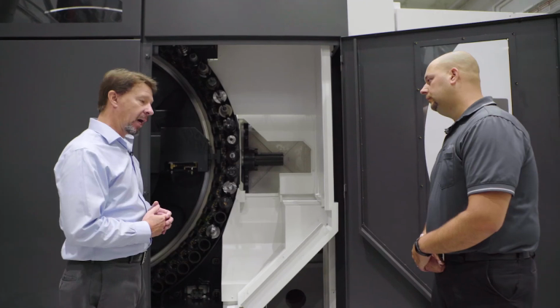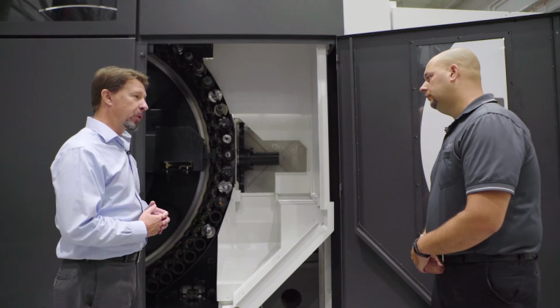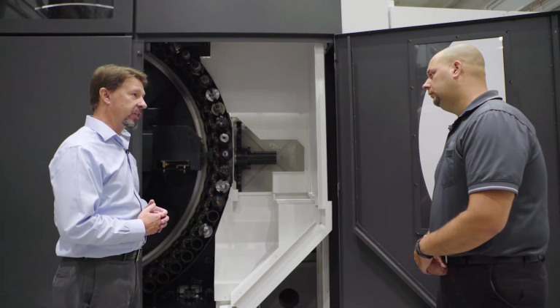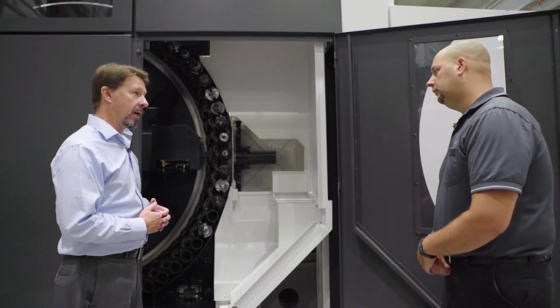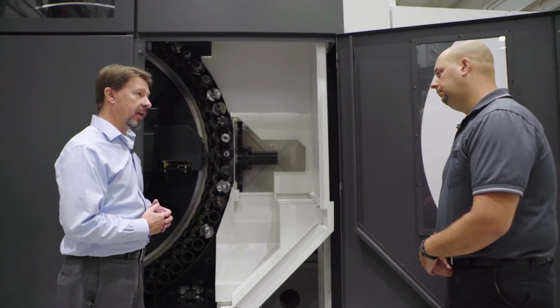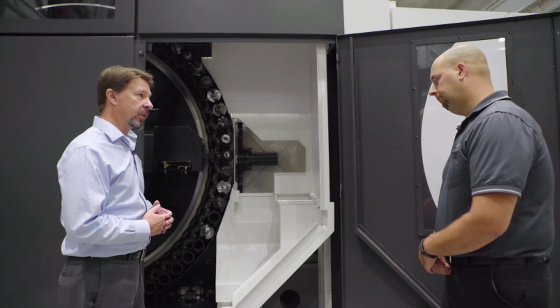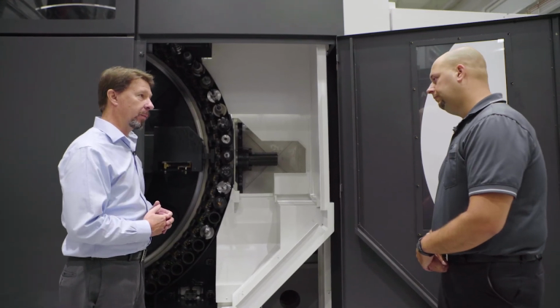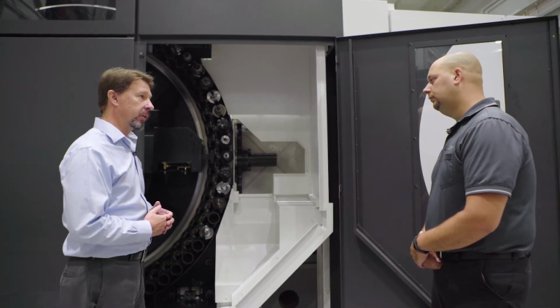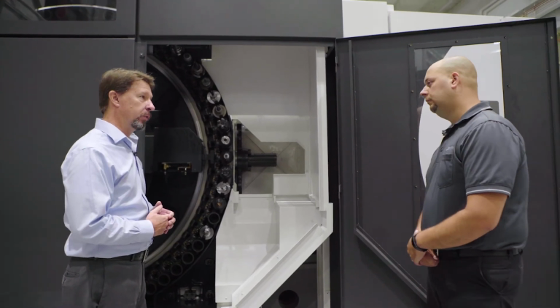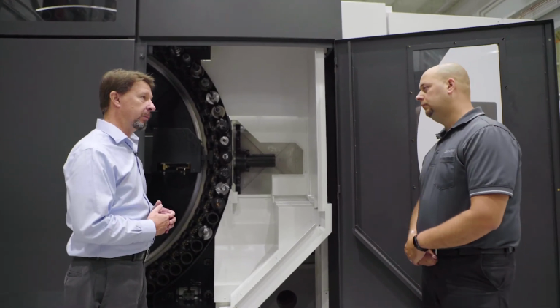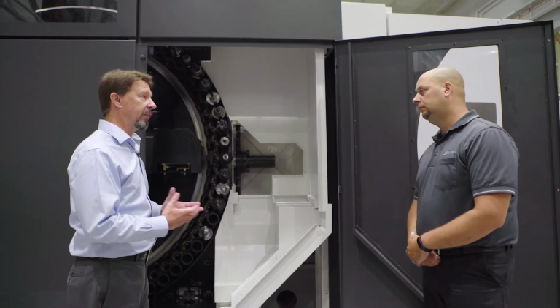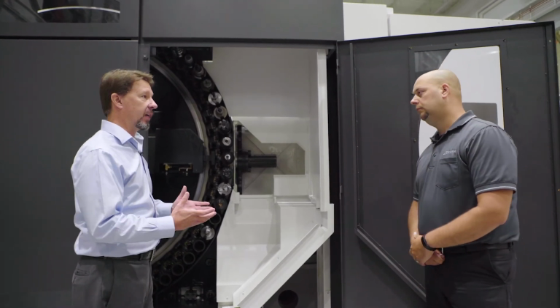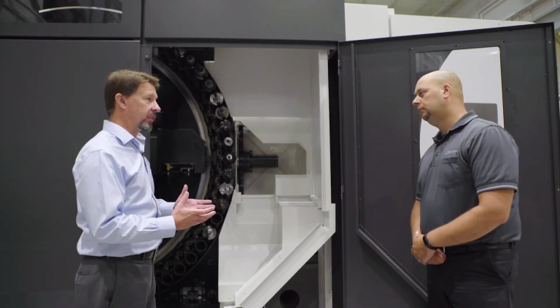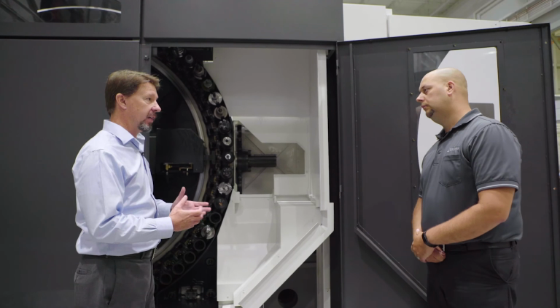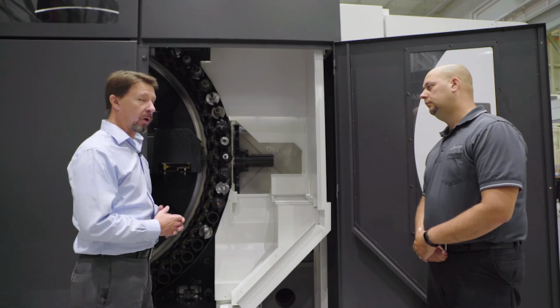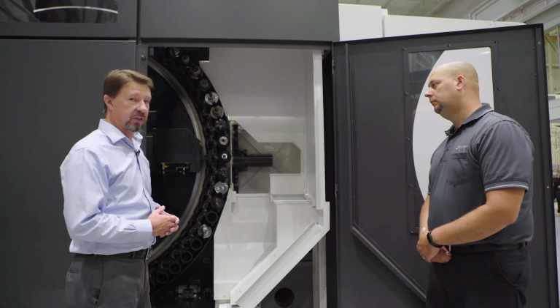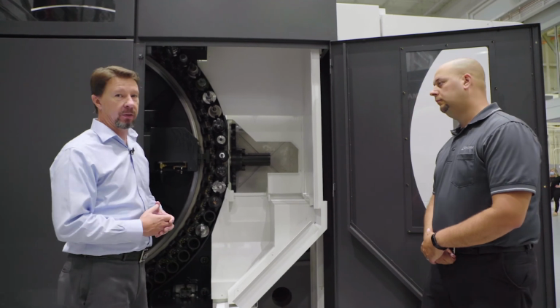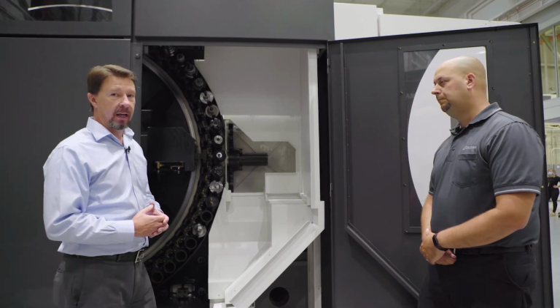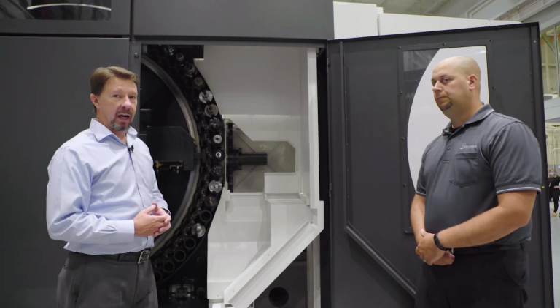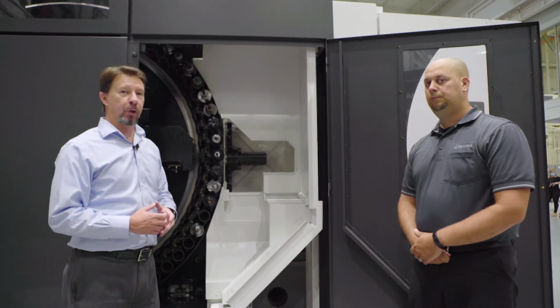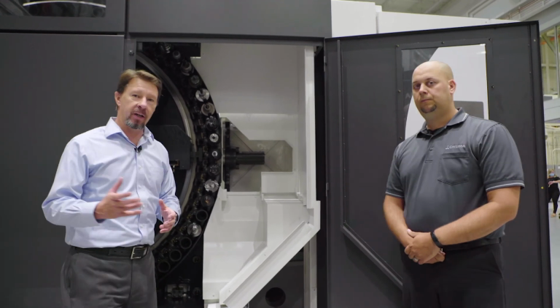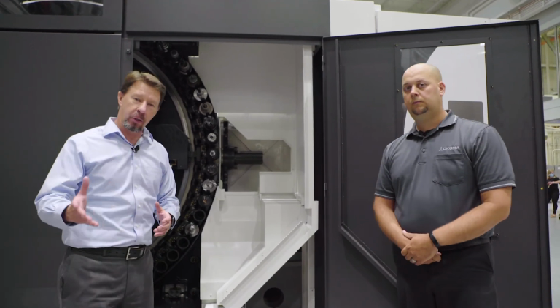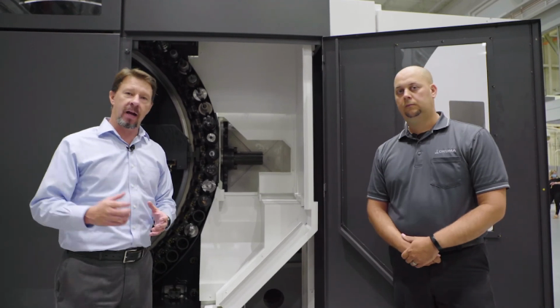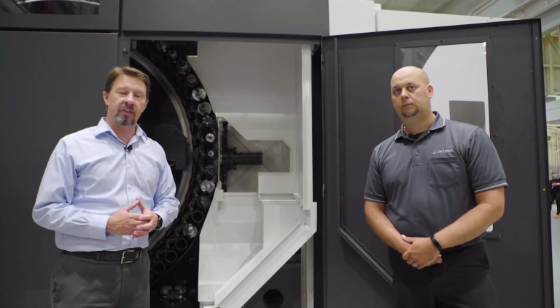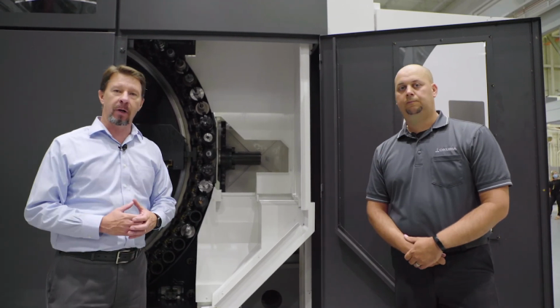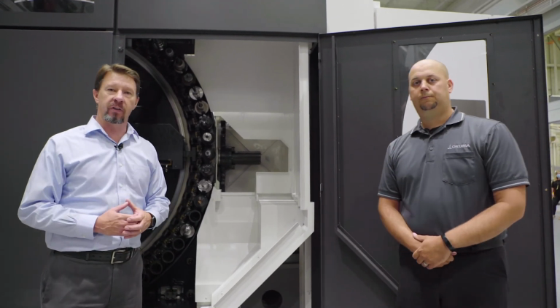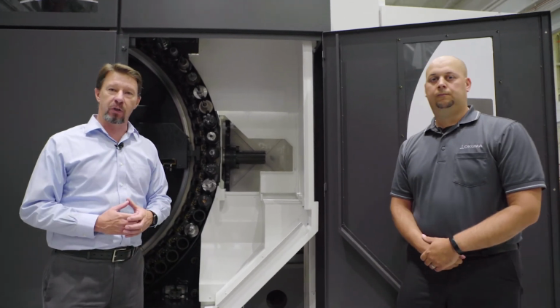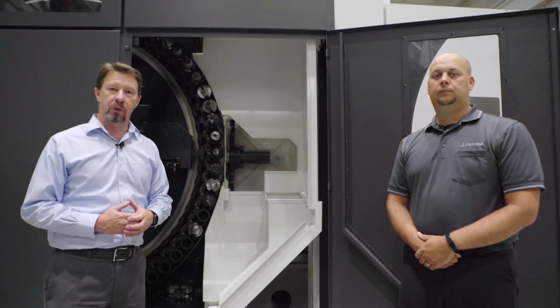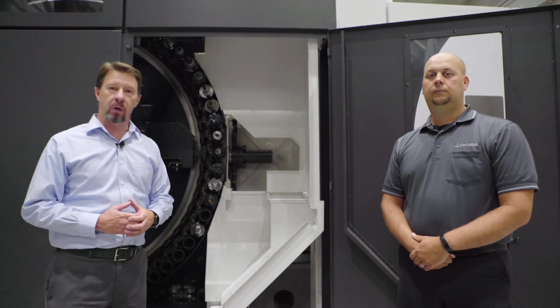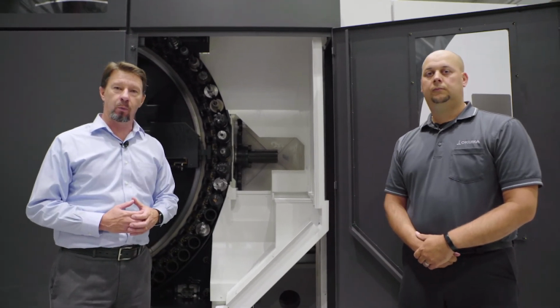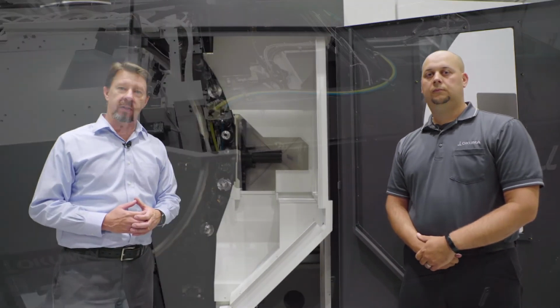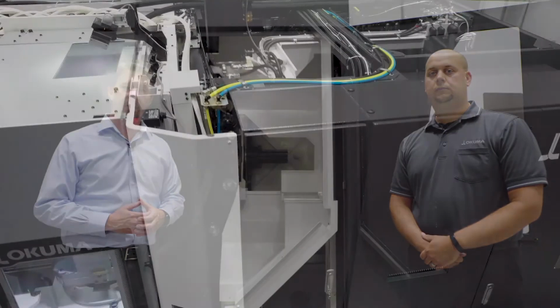I appreciate your time today, Matt, talking about the new MB-5000H Mark II. I appreciate you all joining us on this virtual tour. Please make sure you check out all the other videos available by Okuma.